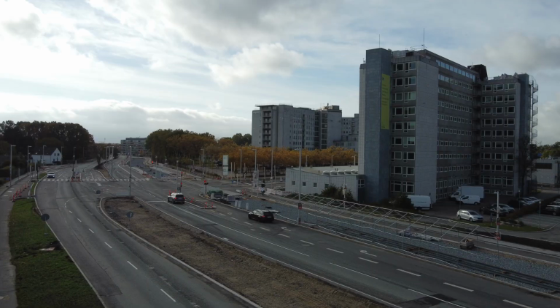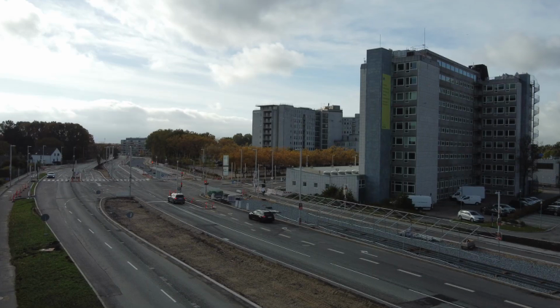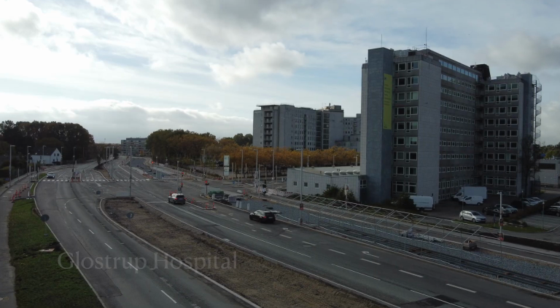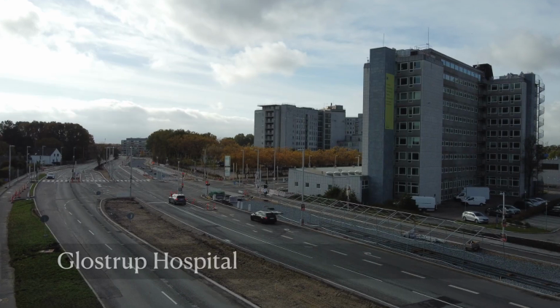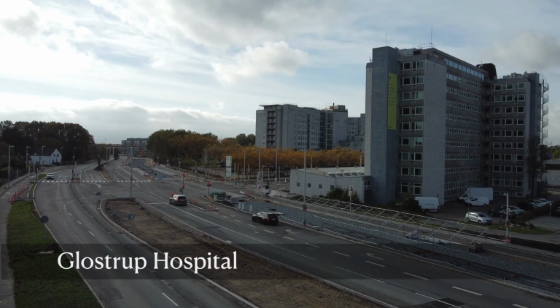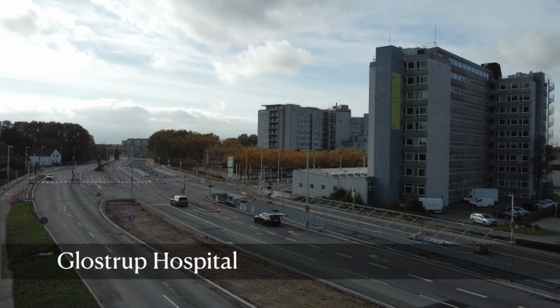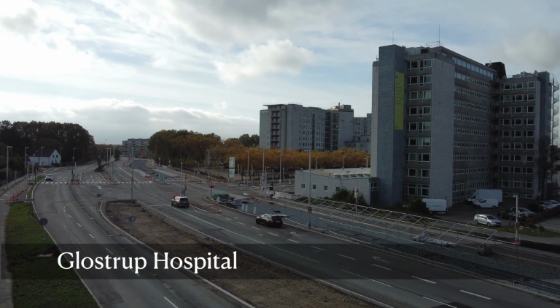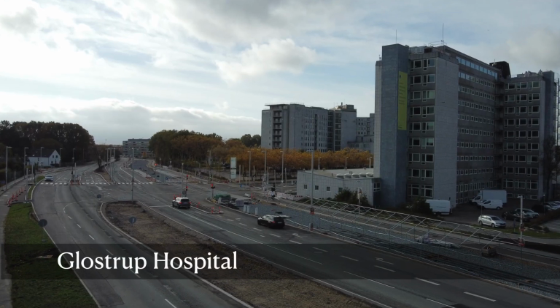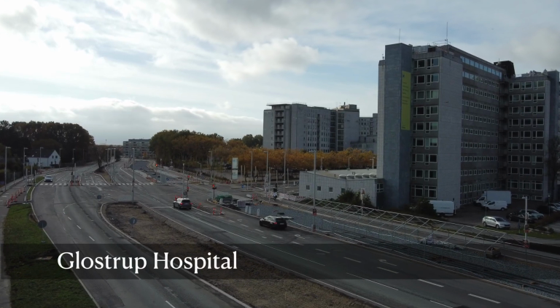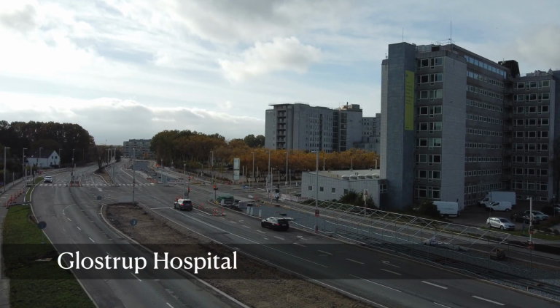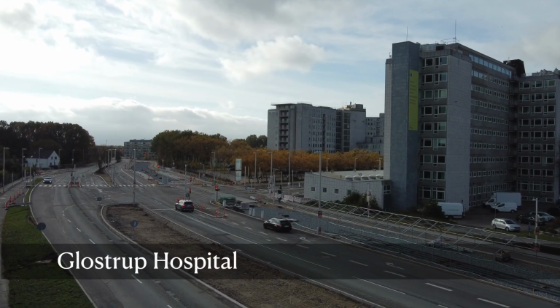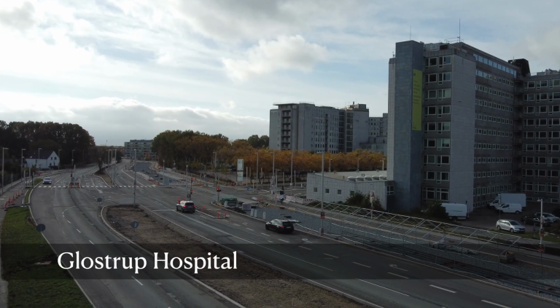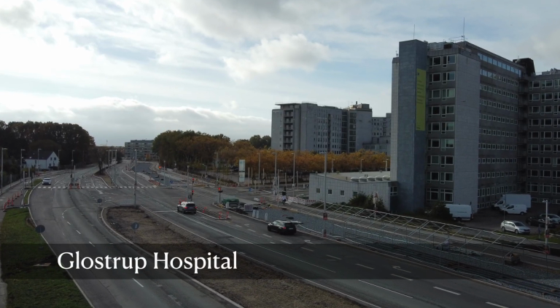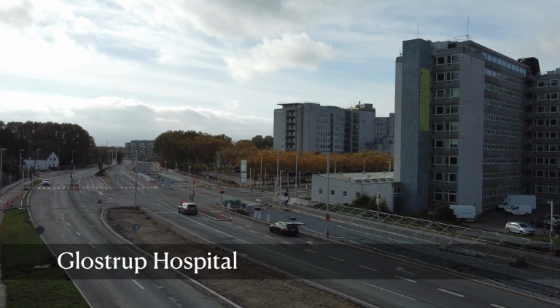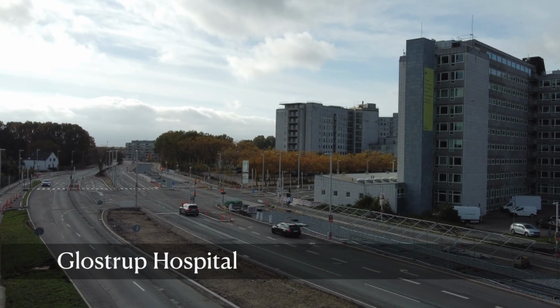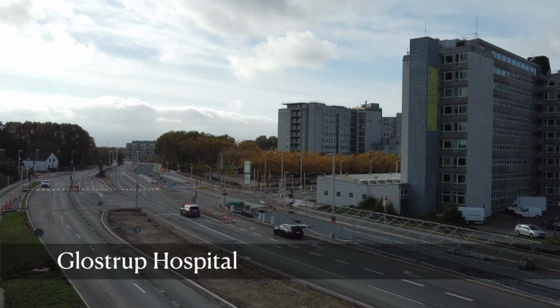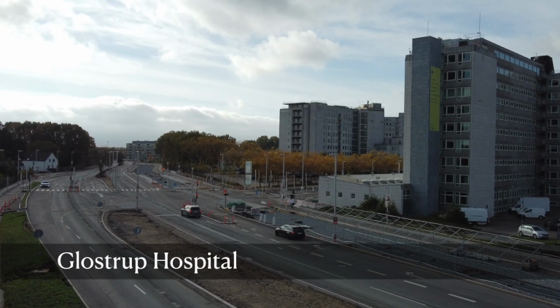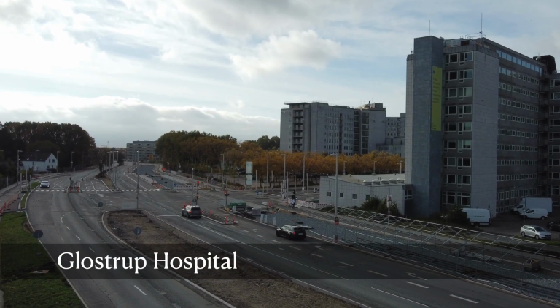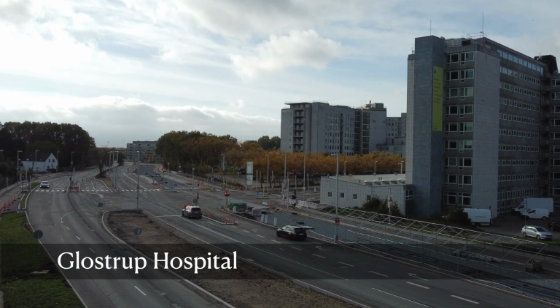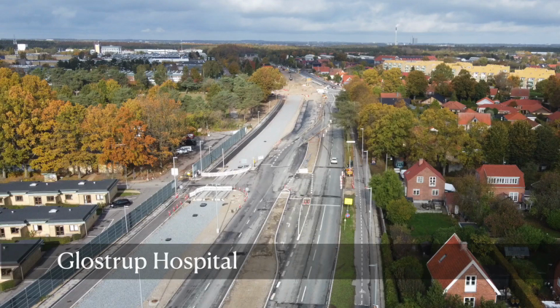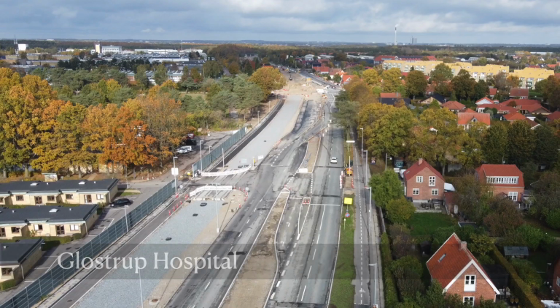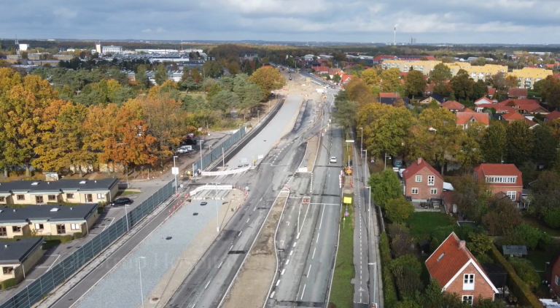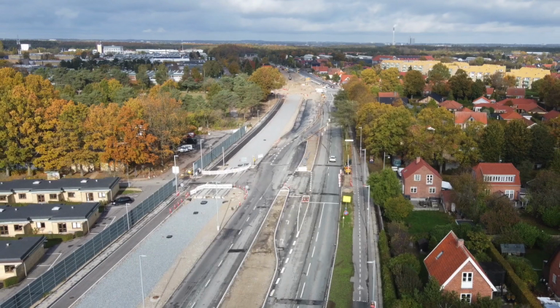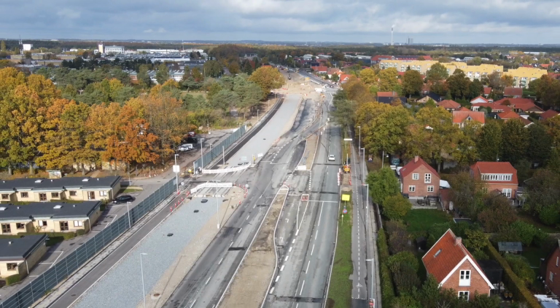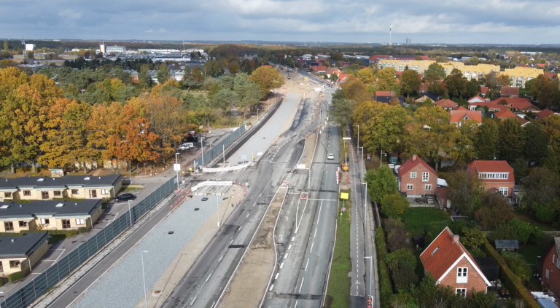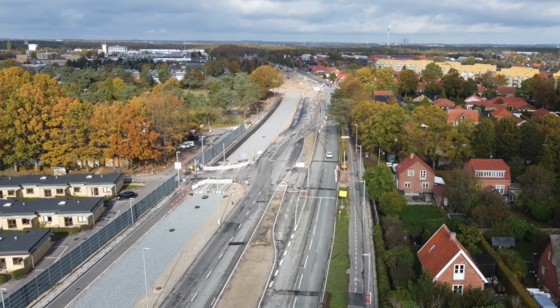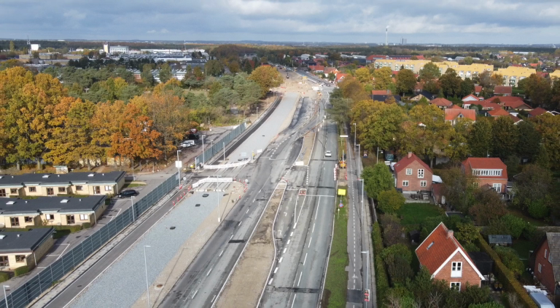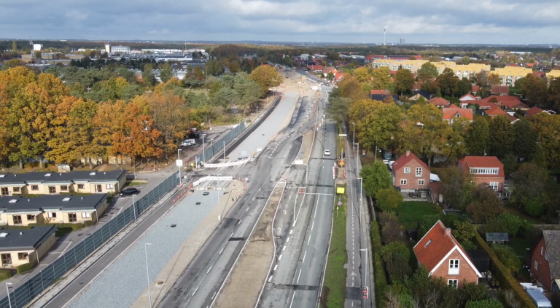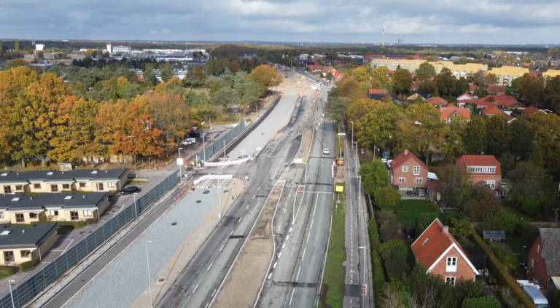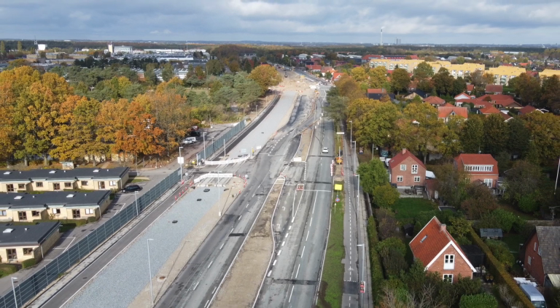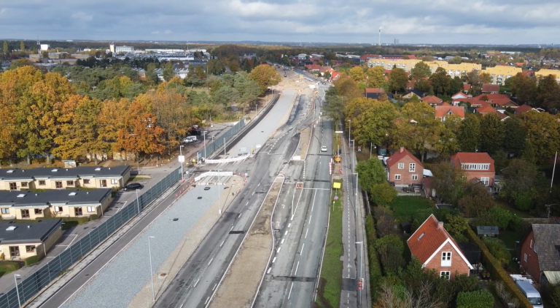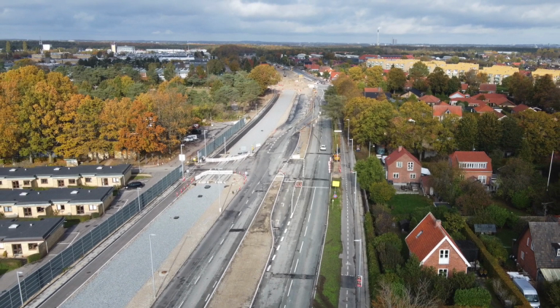This is Gloufstrup Hospital, and a new station is being built right outside it. The amount of road work needed is incredible.